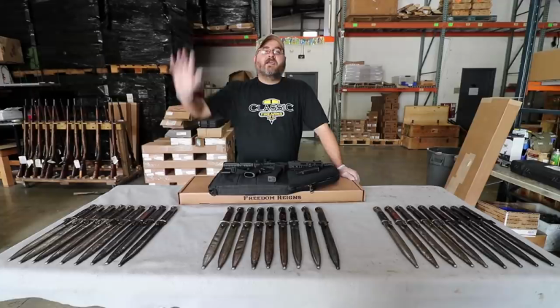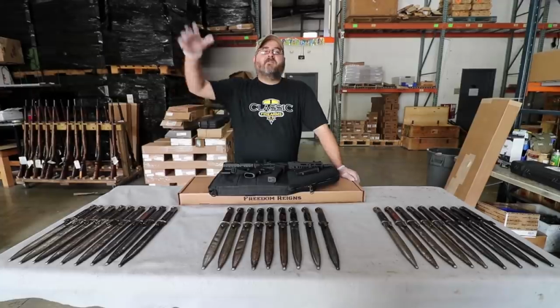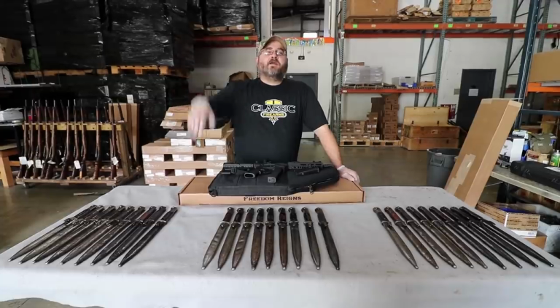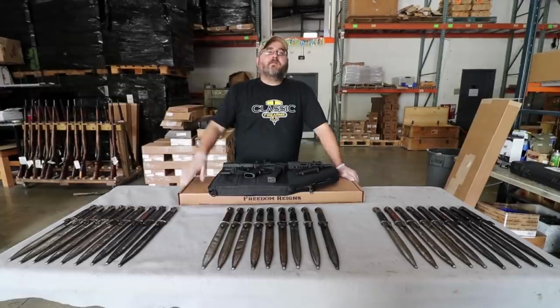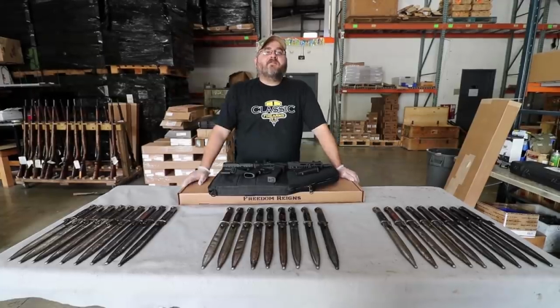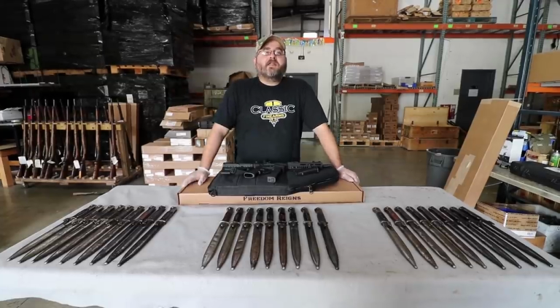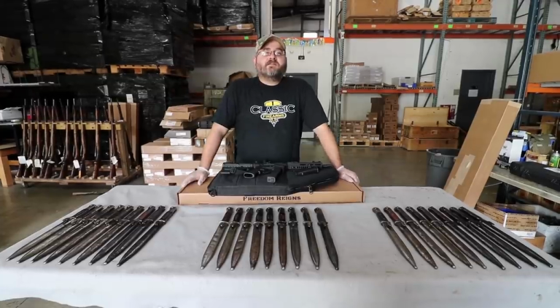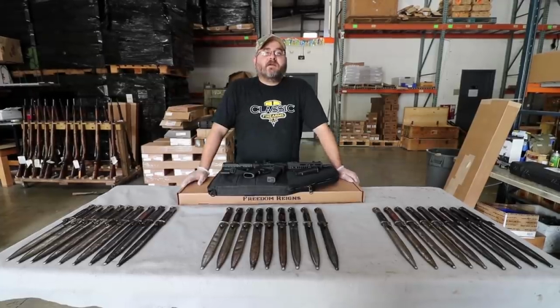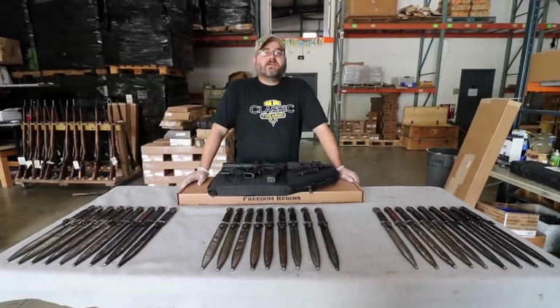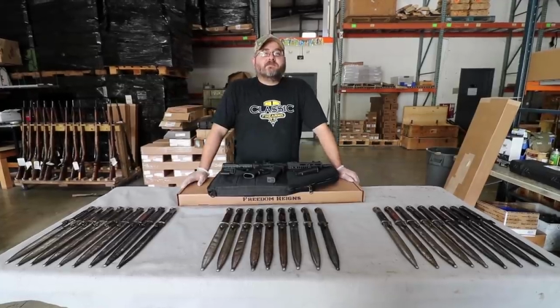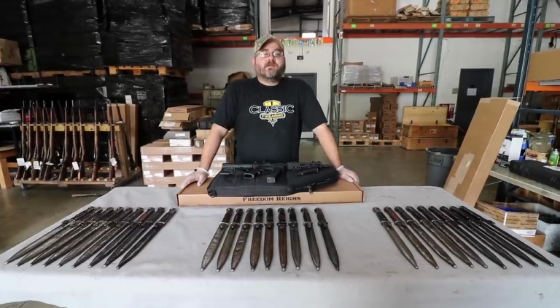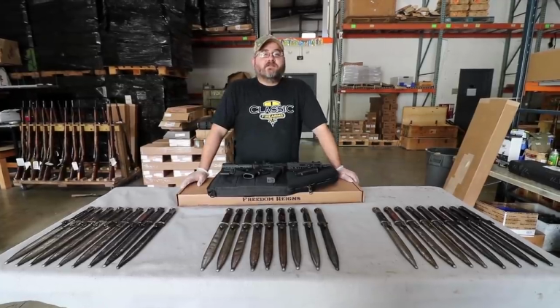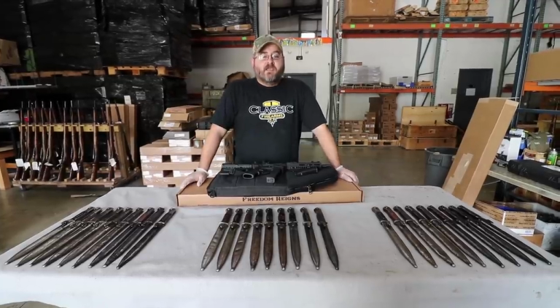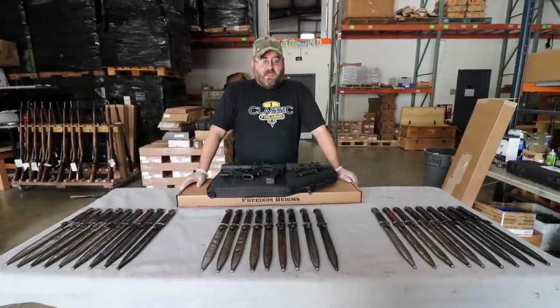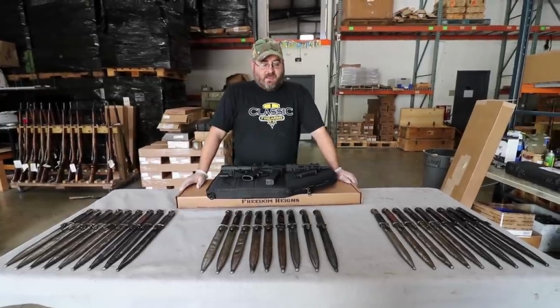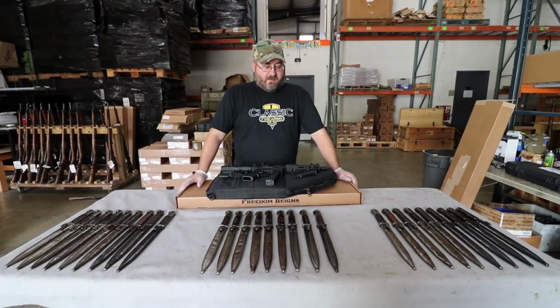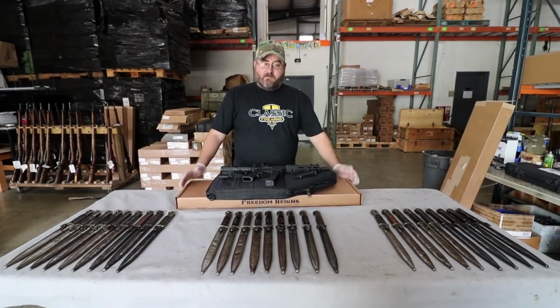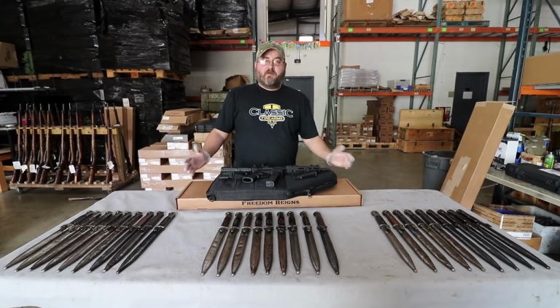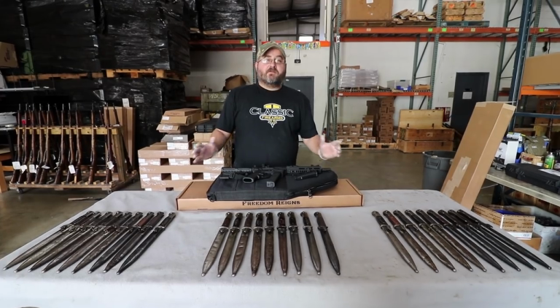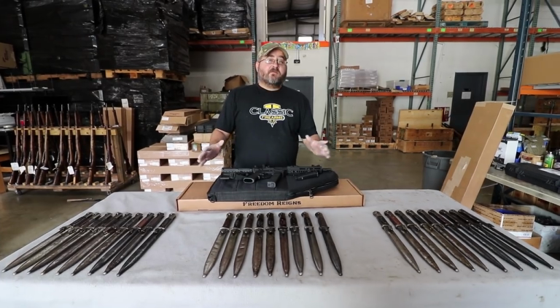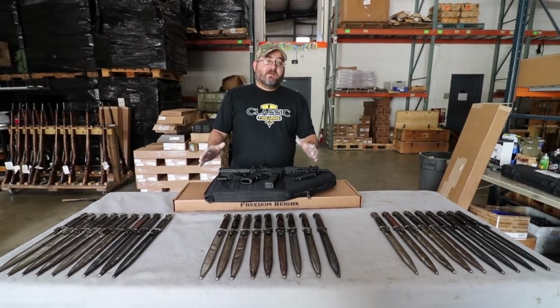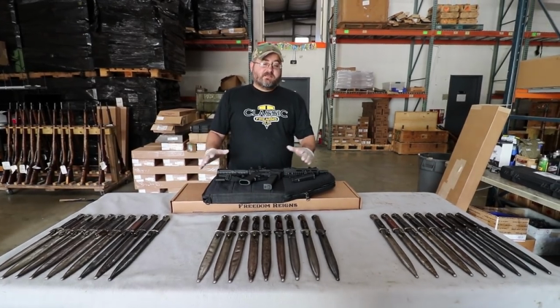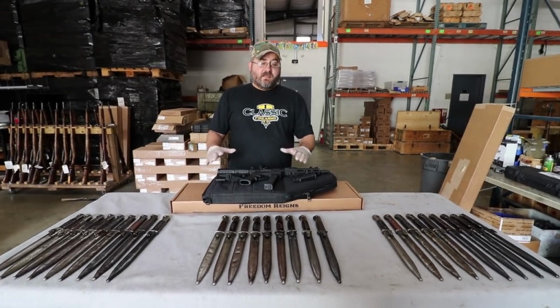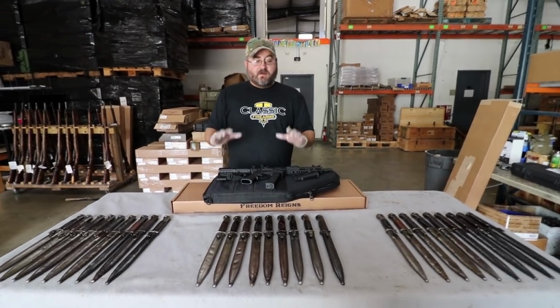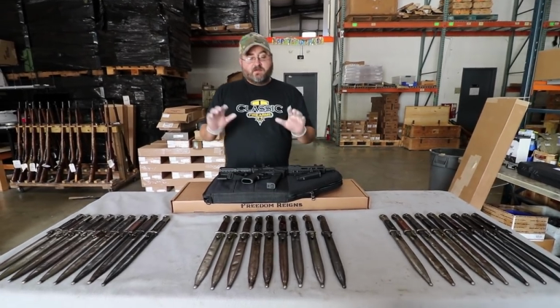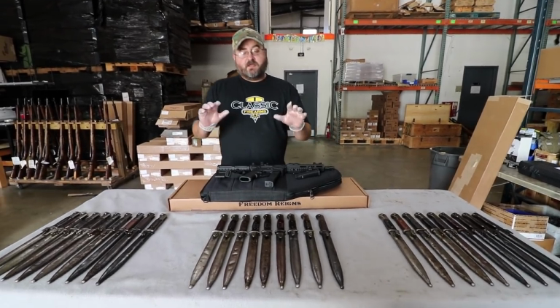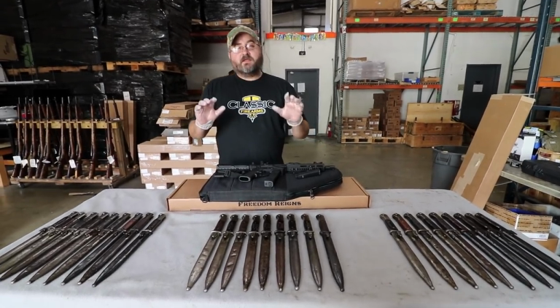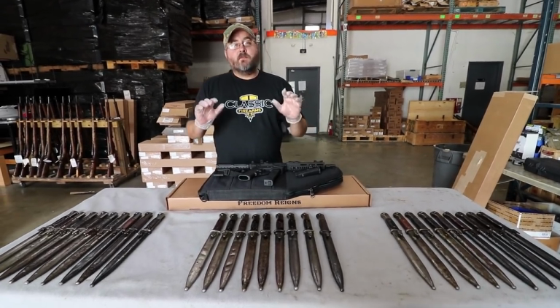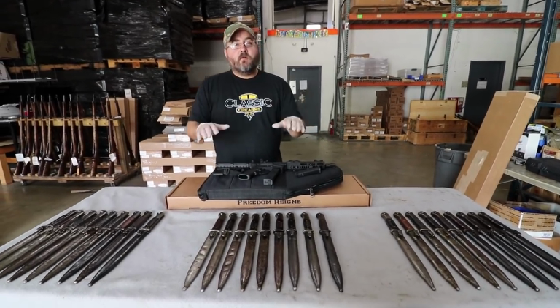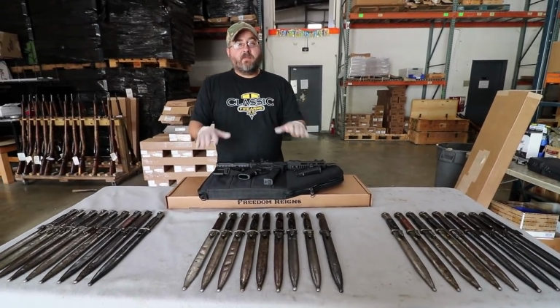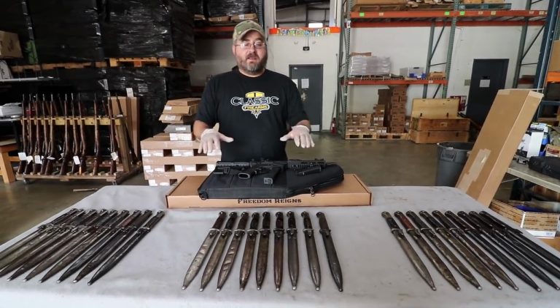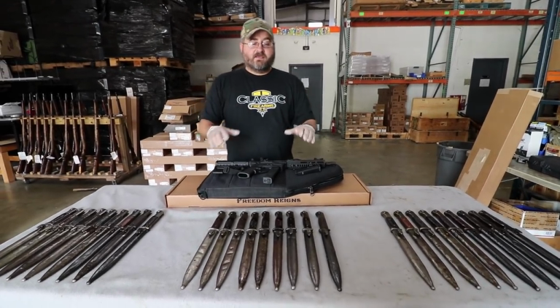Hey everybody, Matt from Classic Firearms Customer Service, and I'm back with another video today. We're going to take a look at some more bayonets.